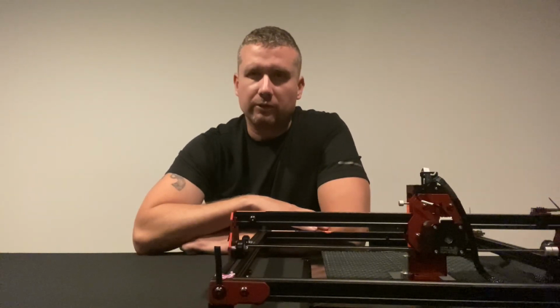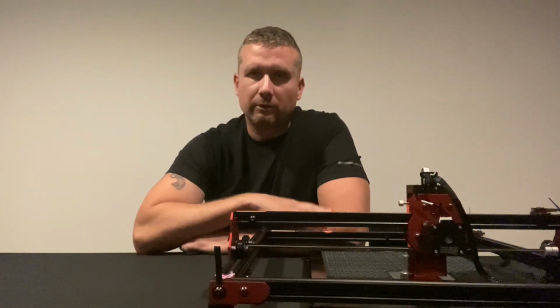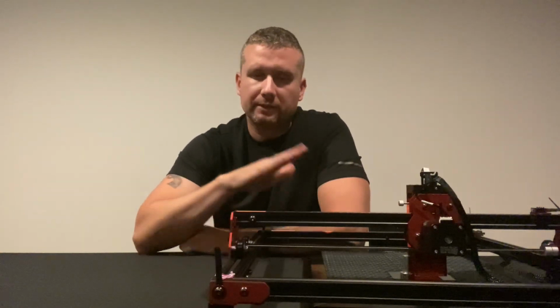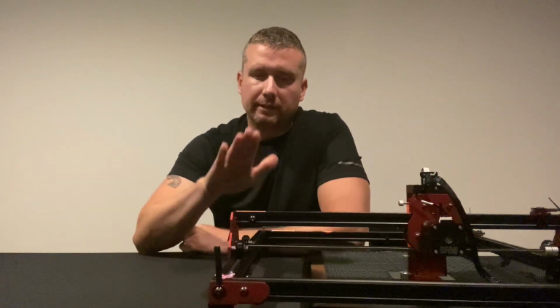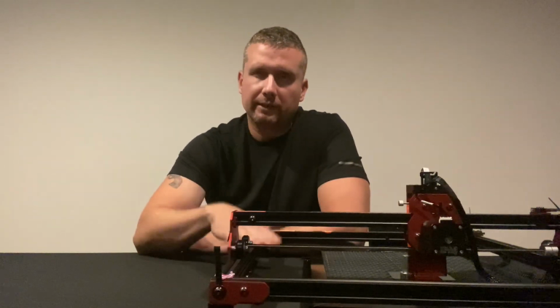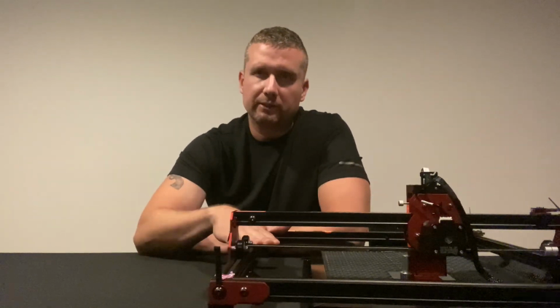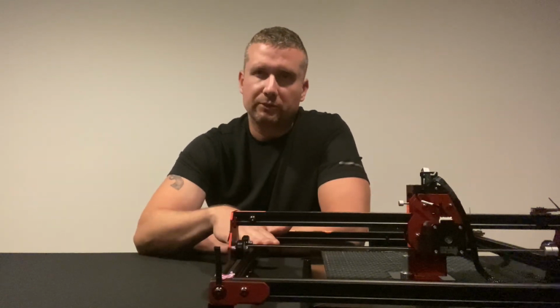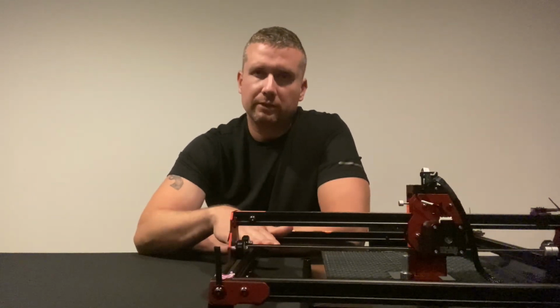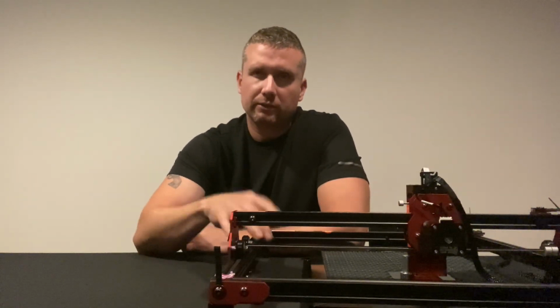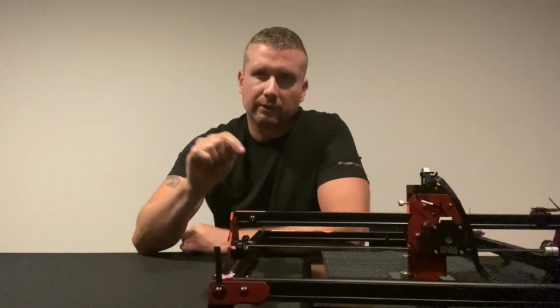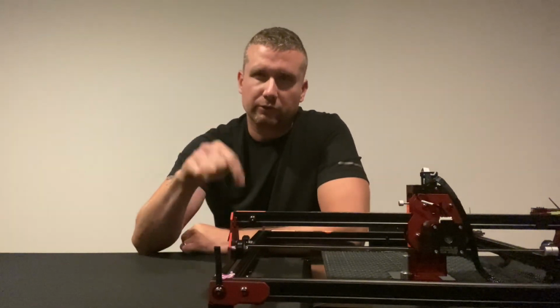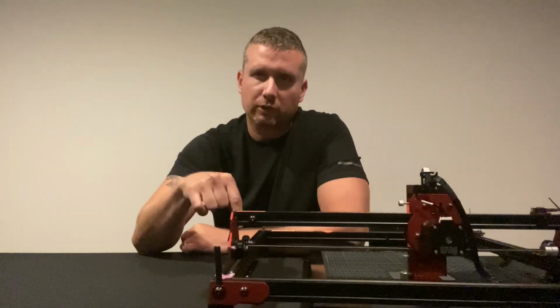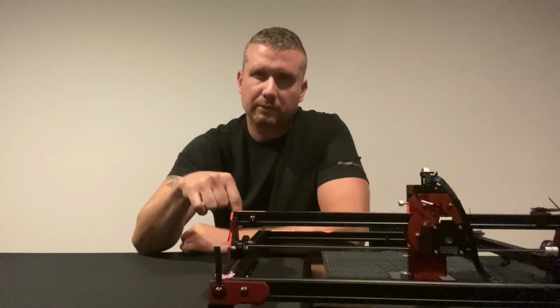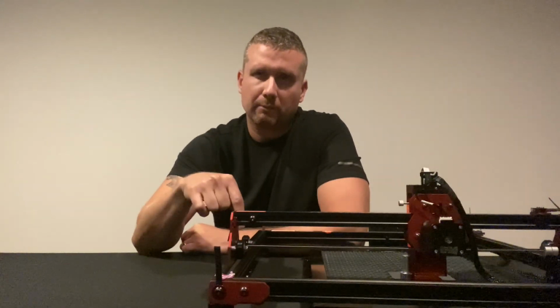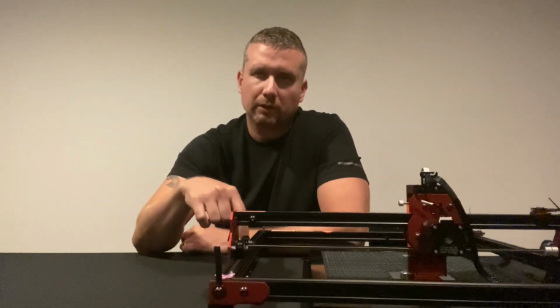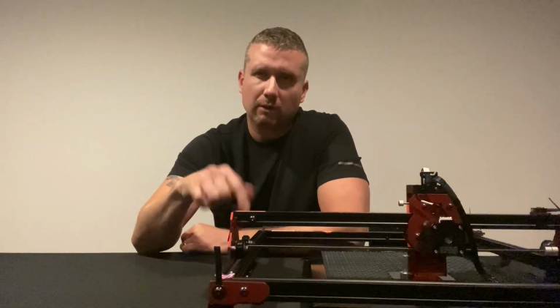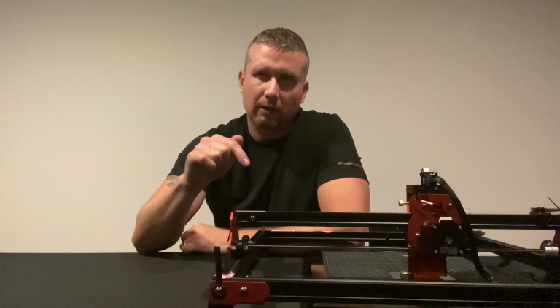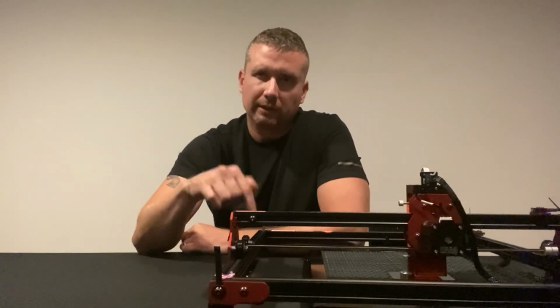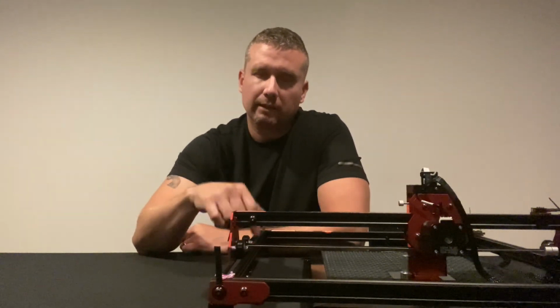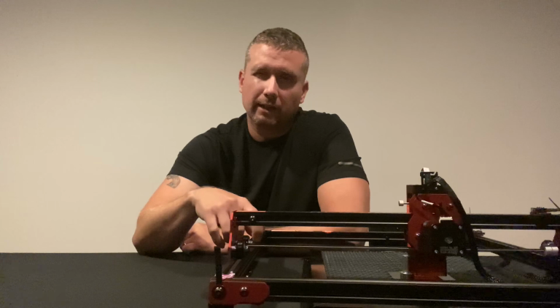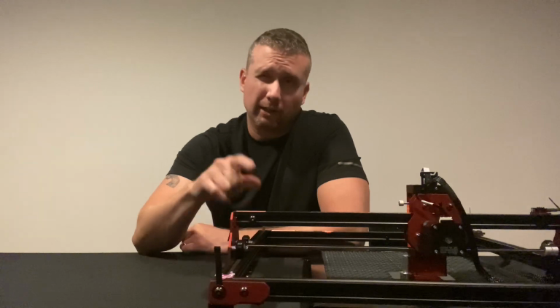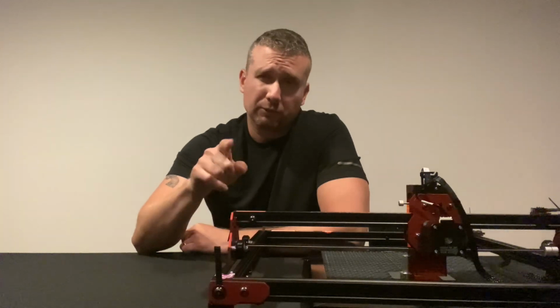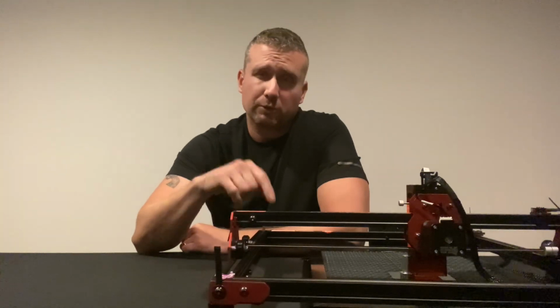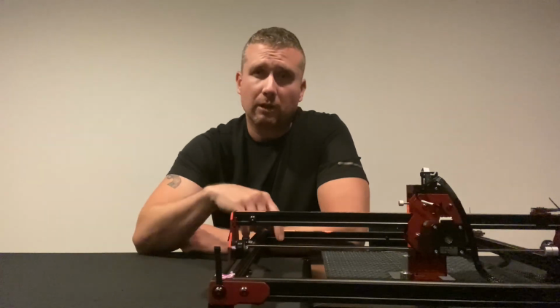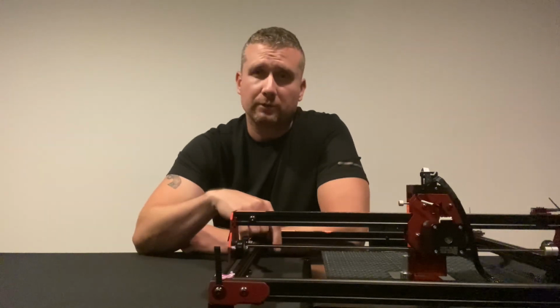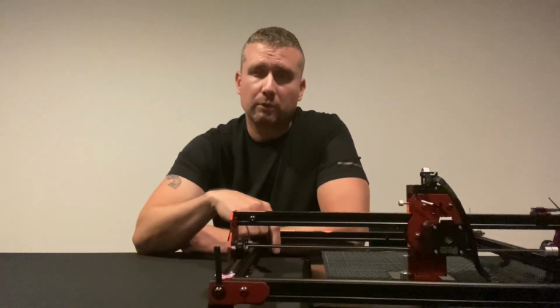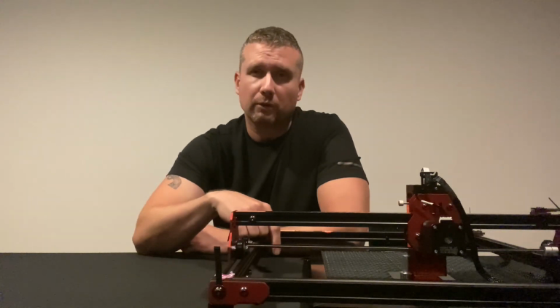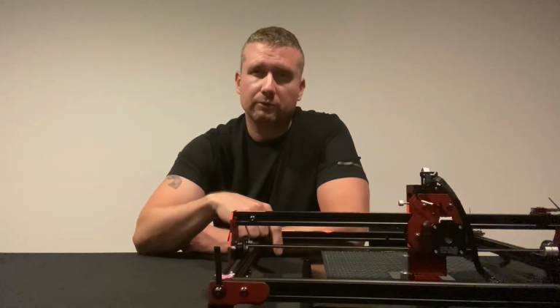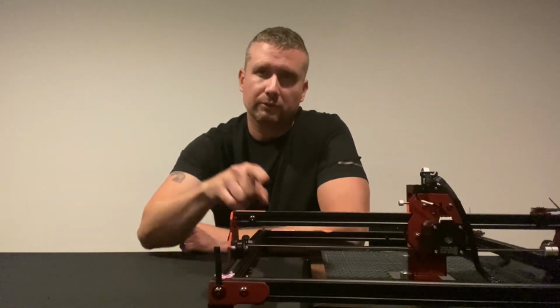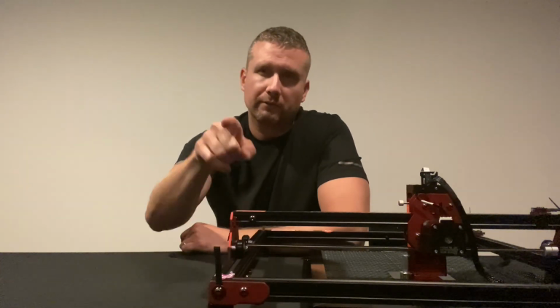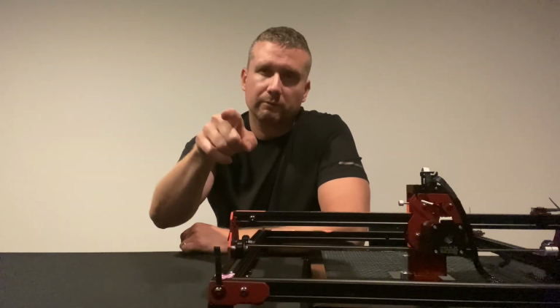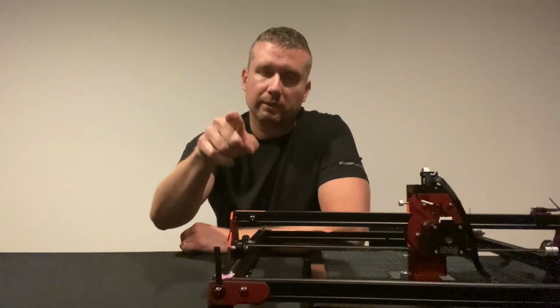If you're interested in any of these machines, check the description down below. I'll have a link and also some promo codes that will save you some money.